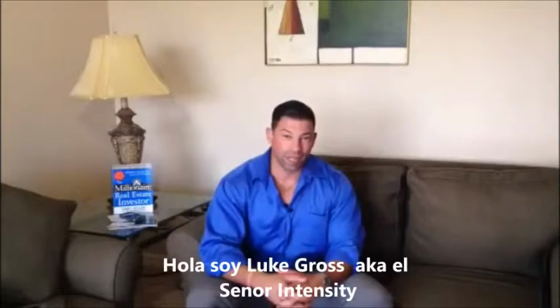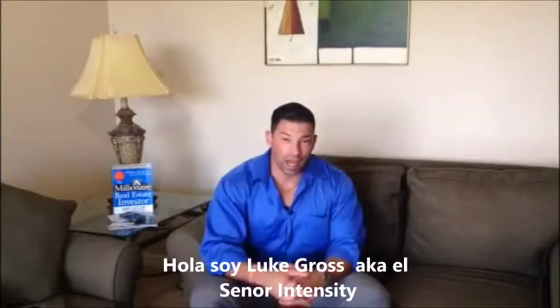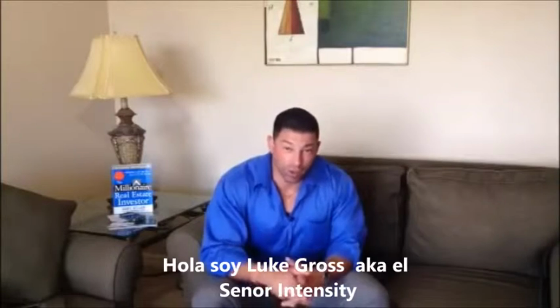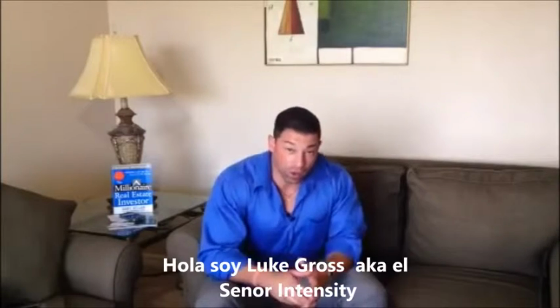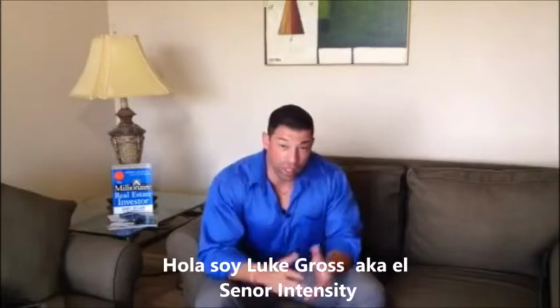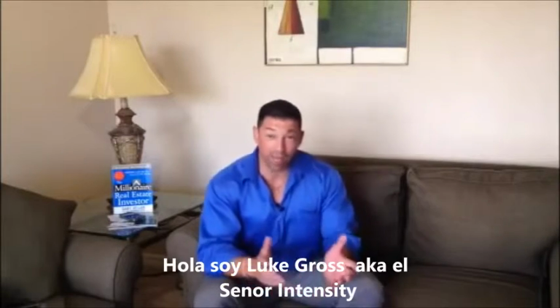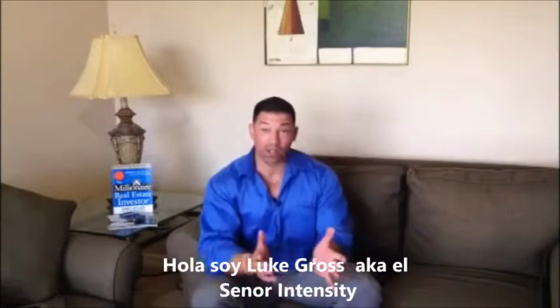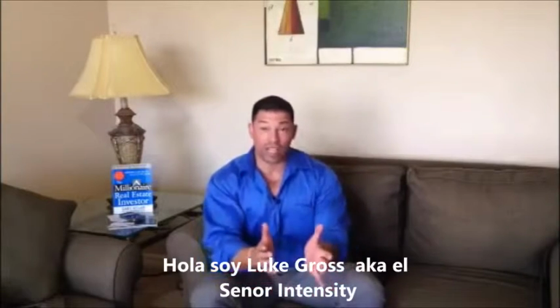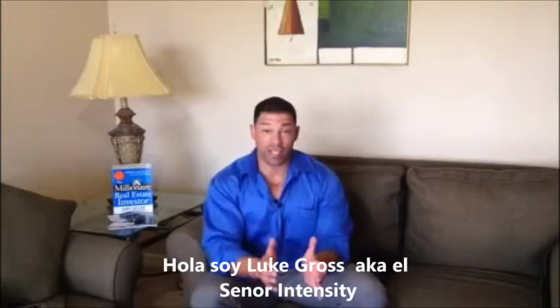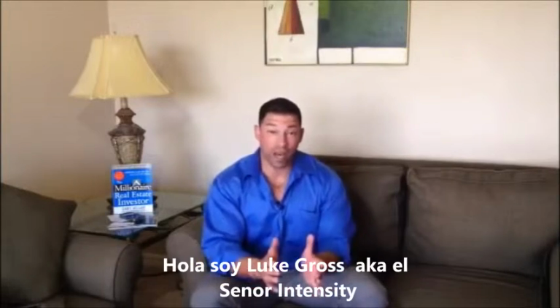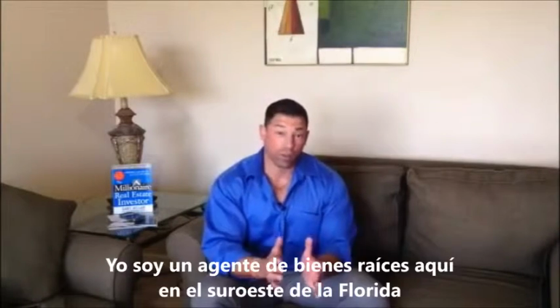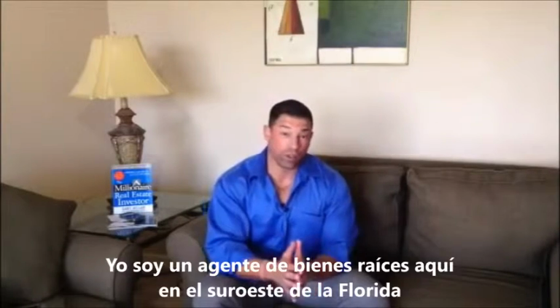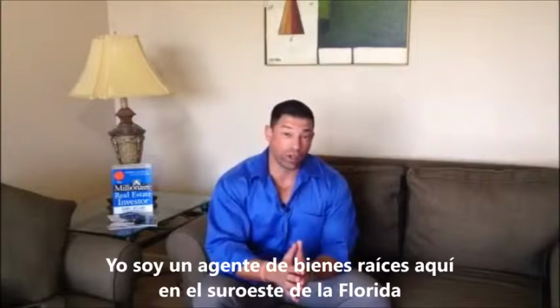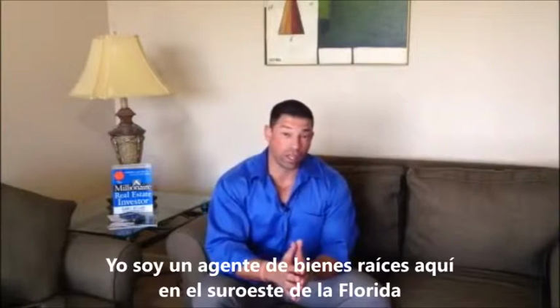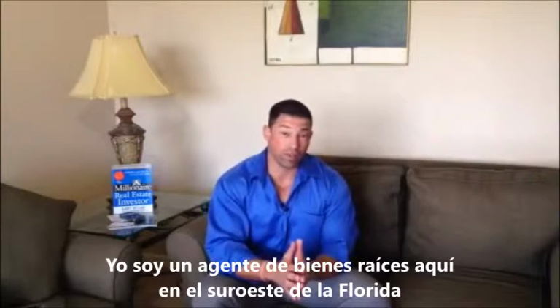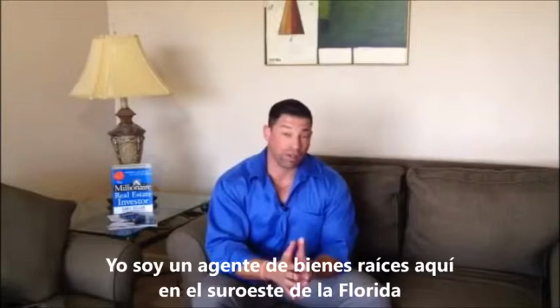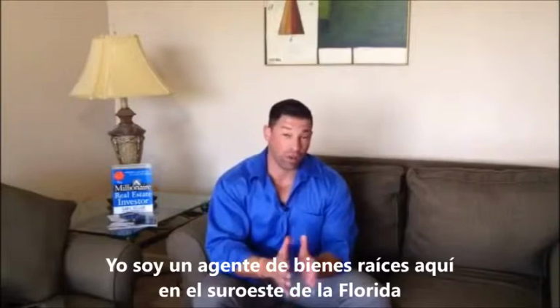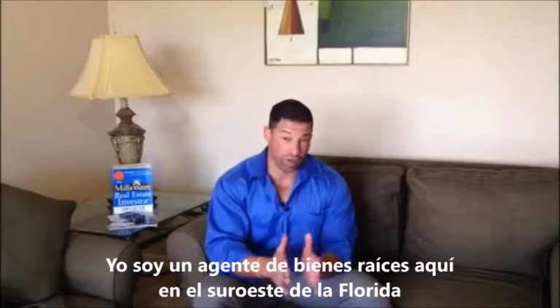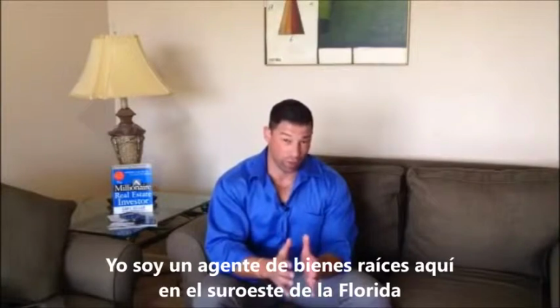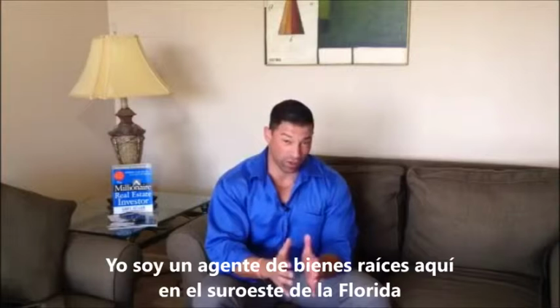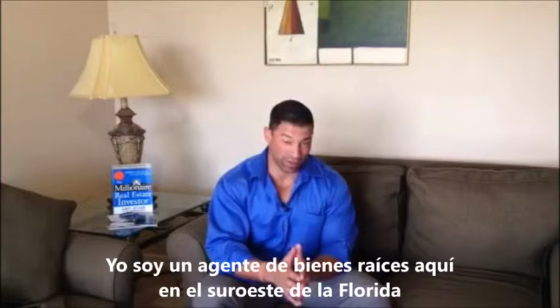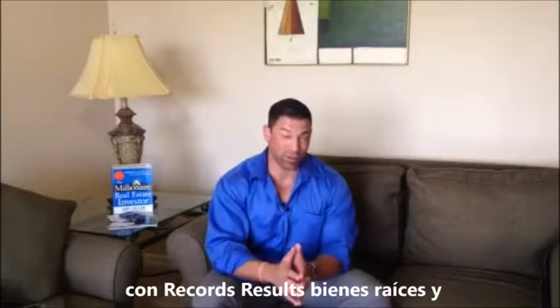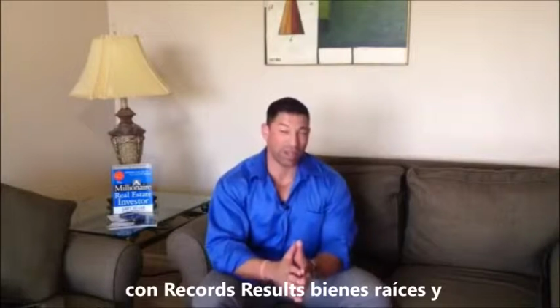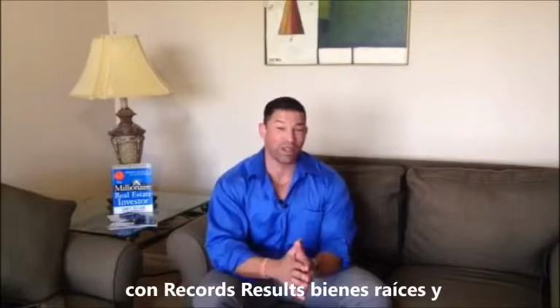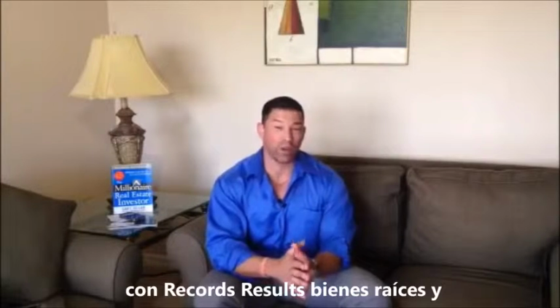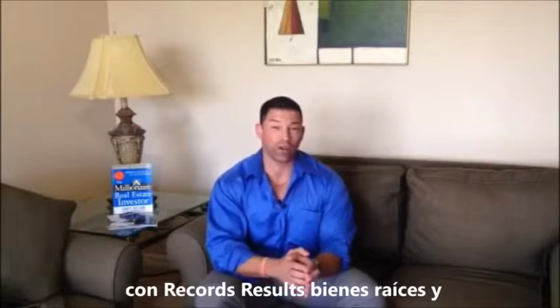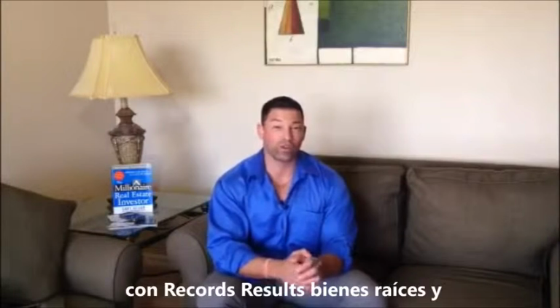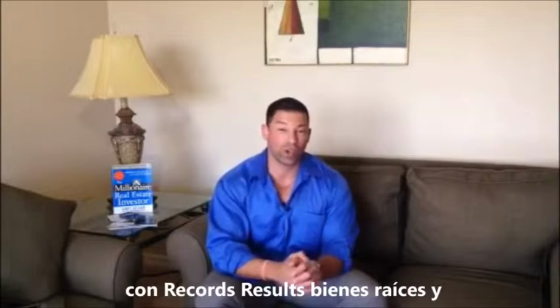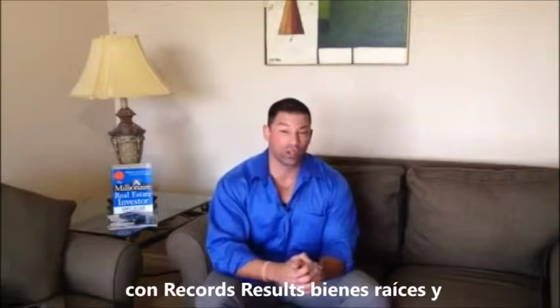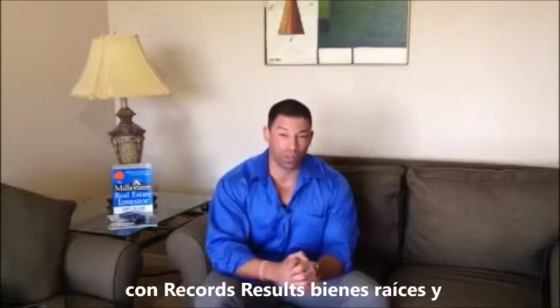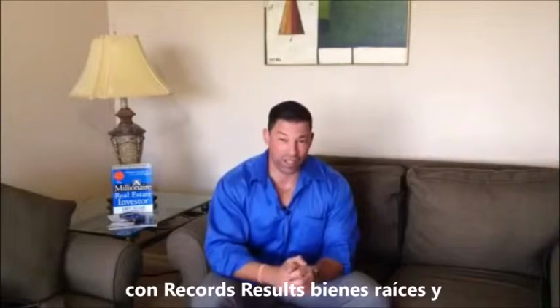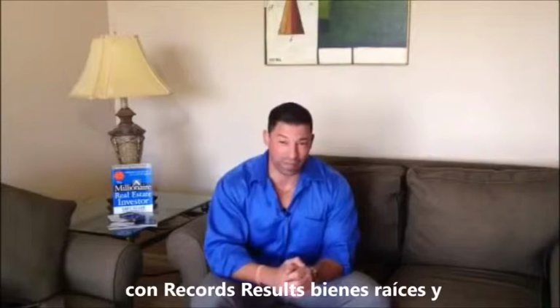Hi, I'm Luke Gross, a.k.a. Mr. Intensity. I'm a realtor here in Southwest Florida with Records, Results, Real Estate.